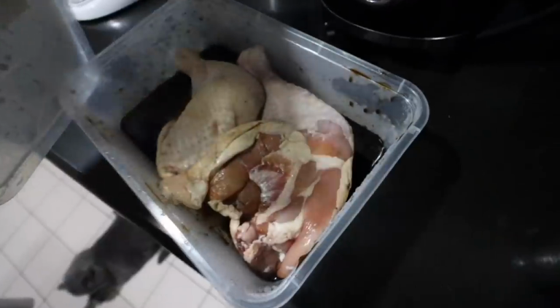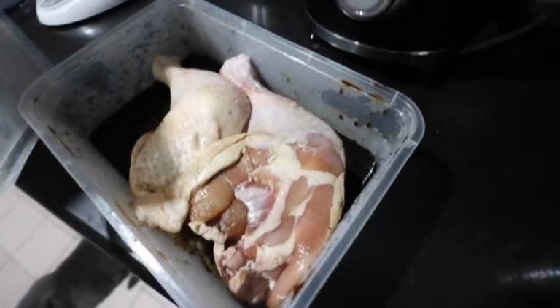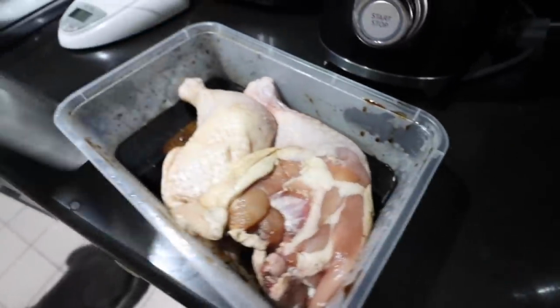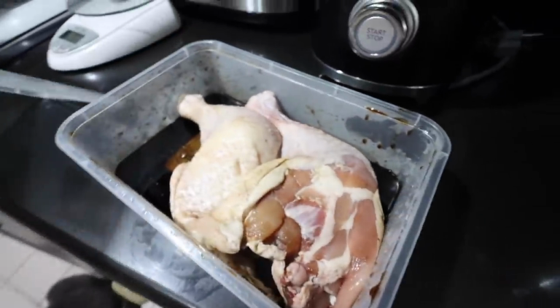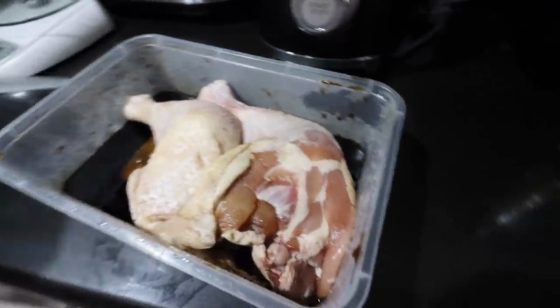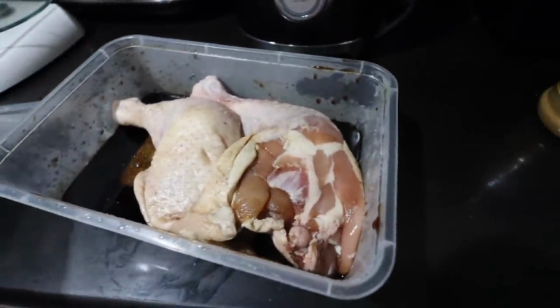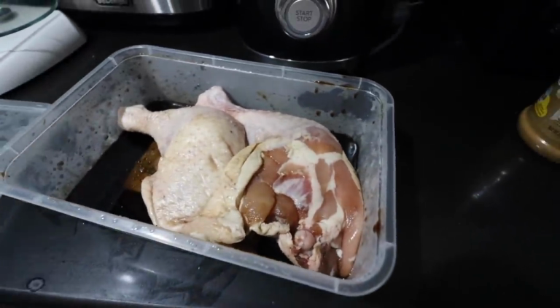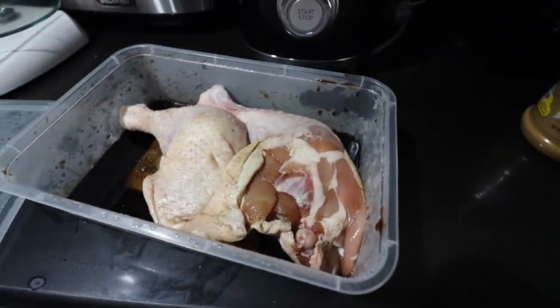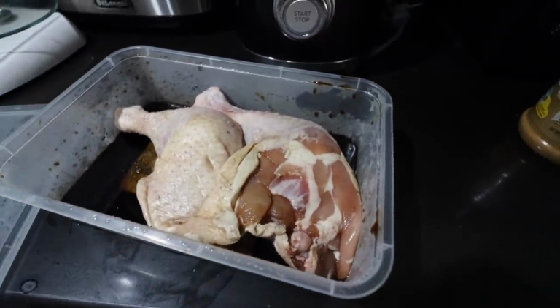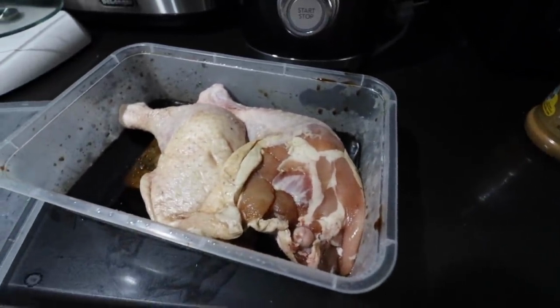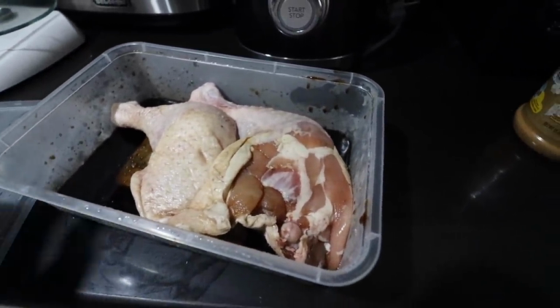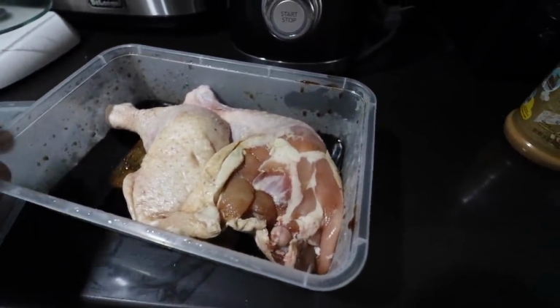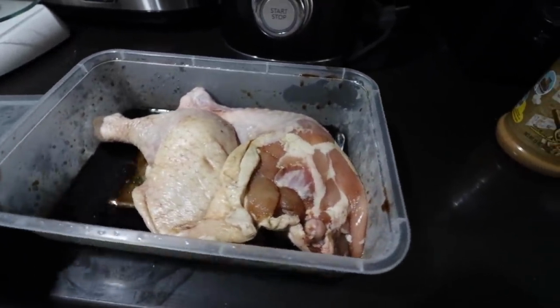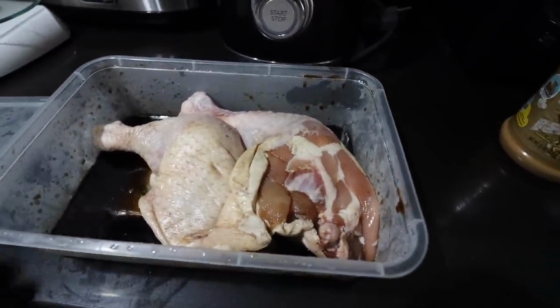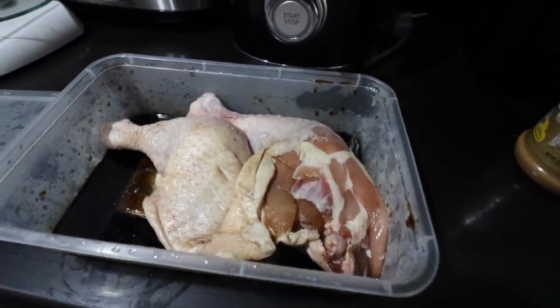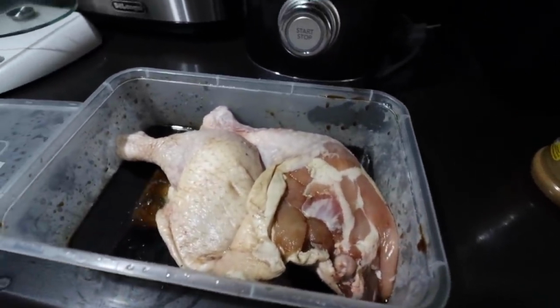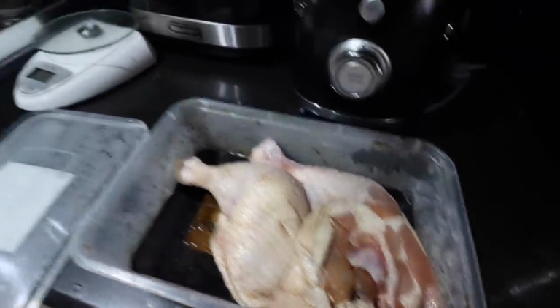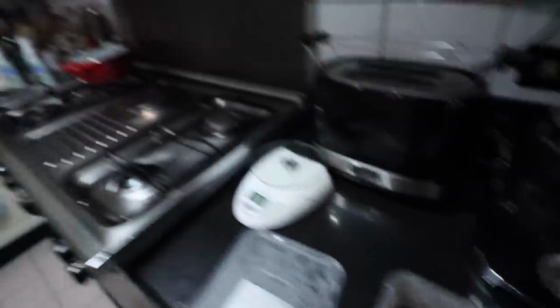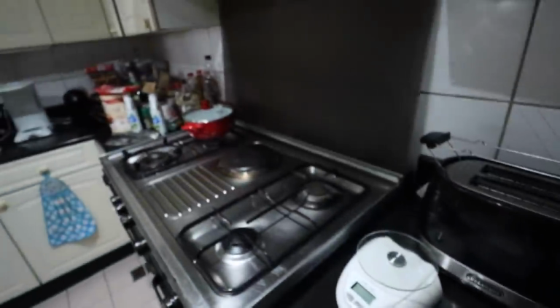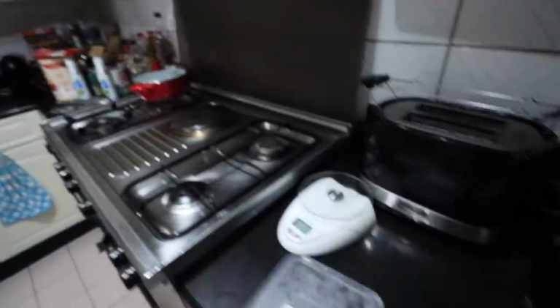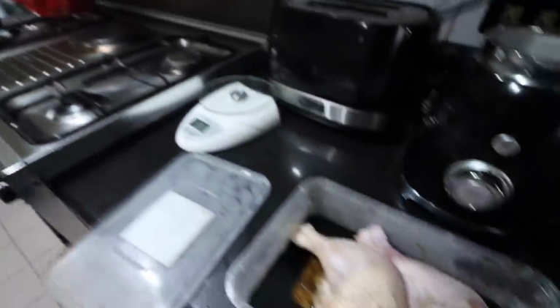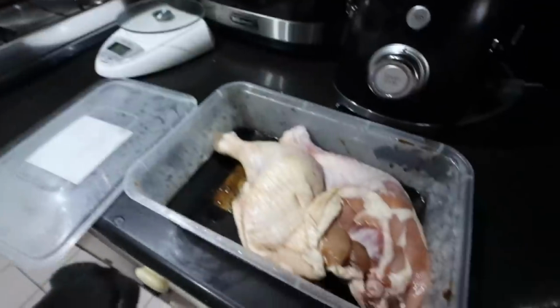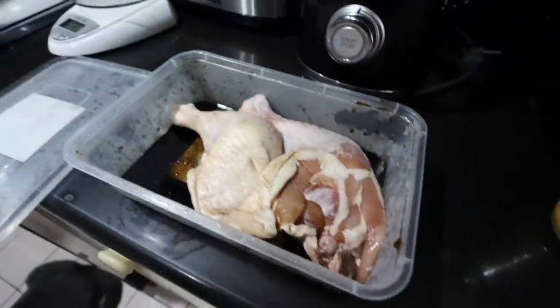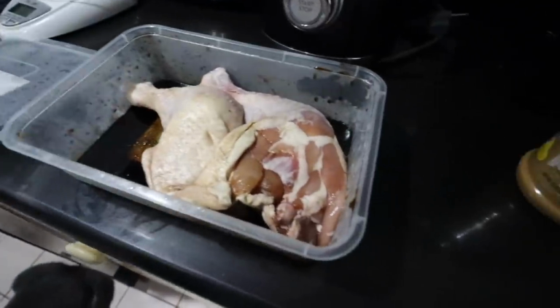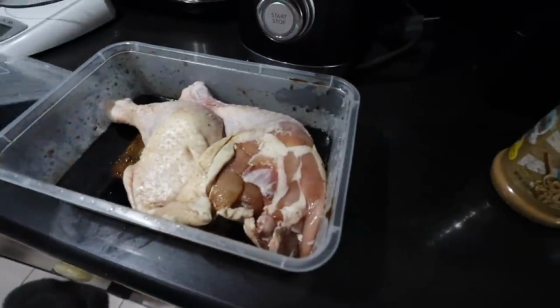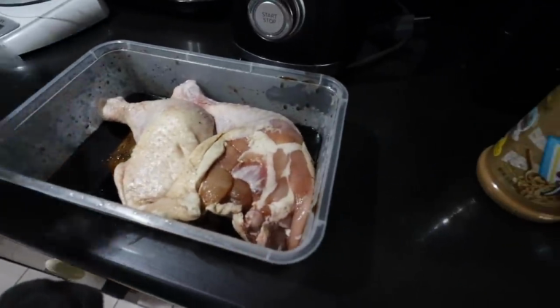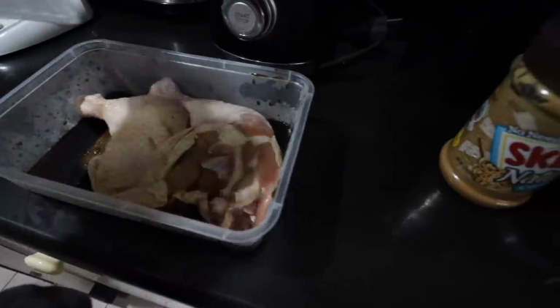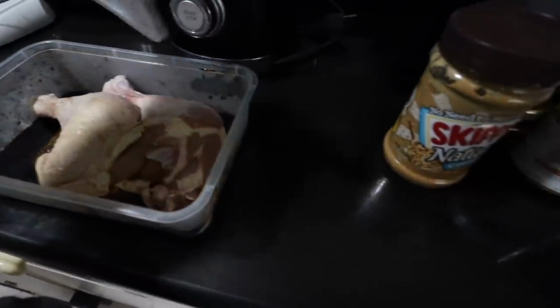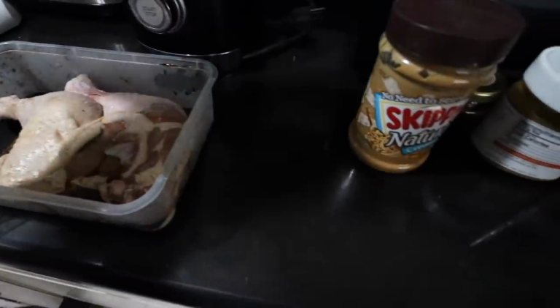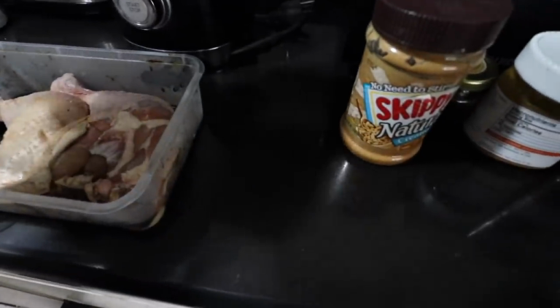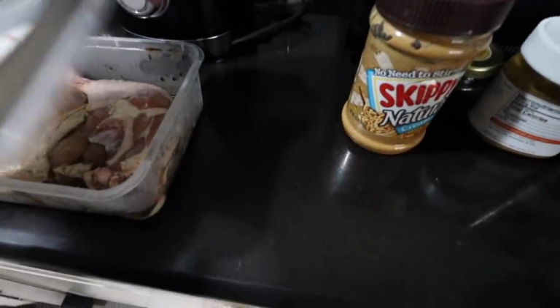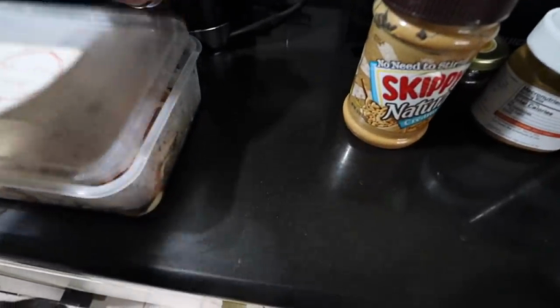This is our lunch, guys. So I marinated chicken legs last night, so we'll cook those for lunch.